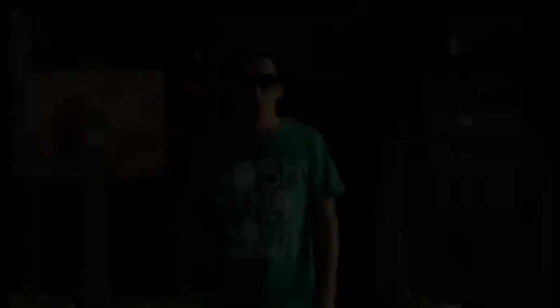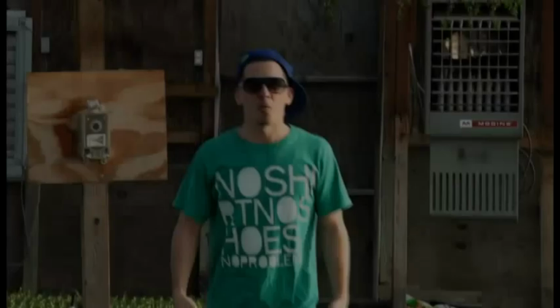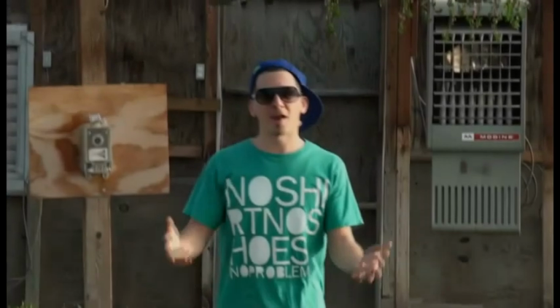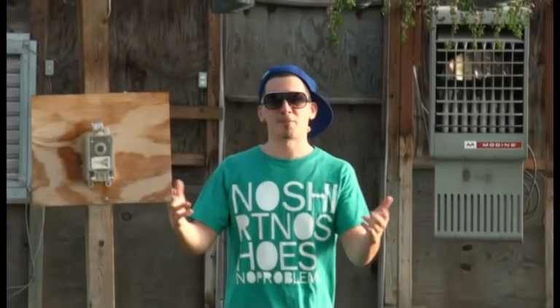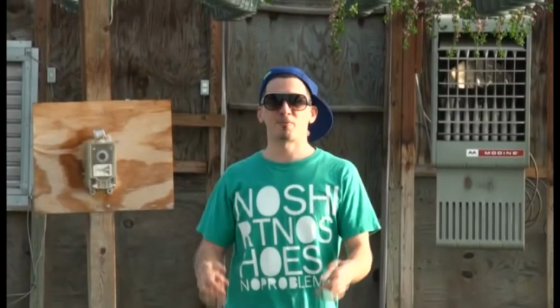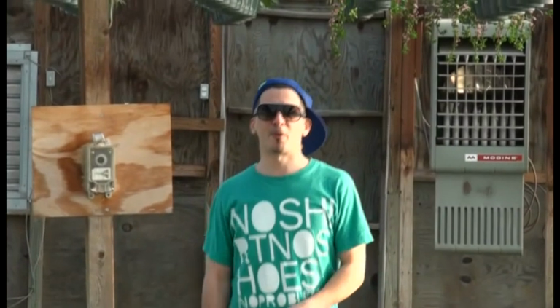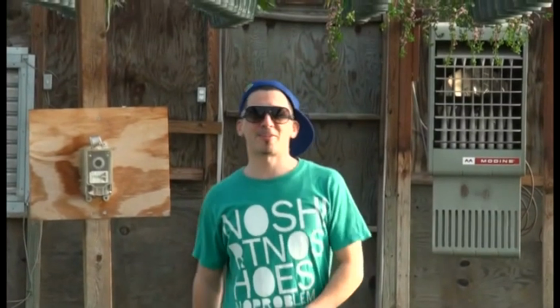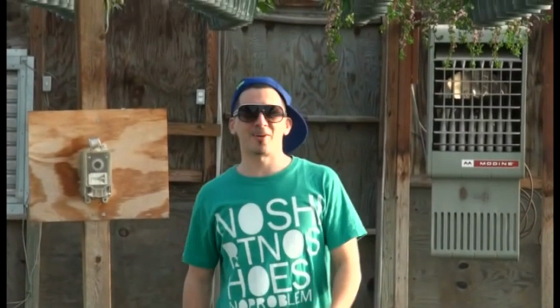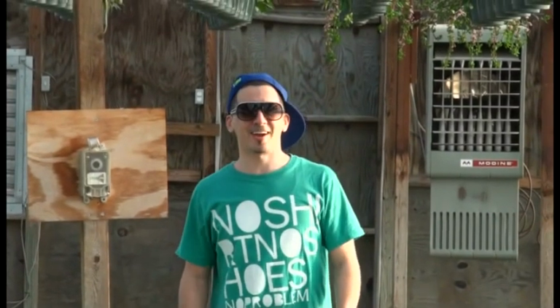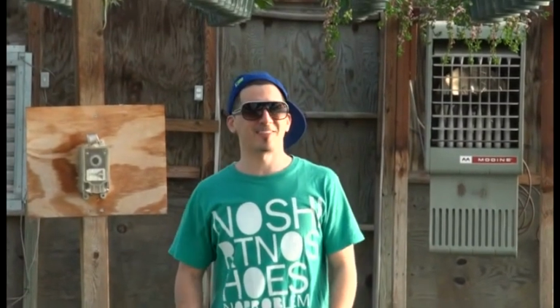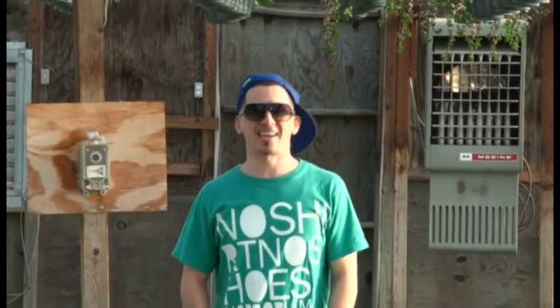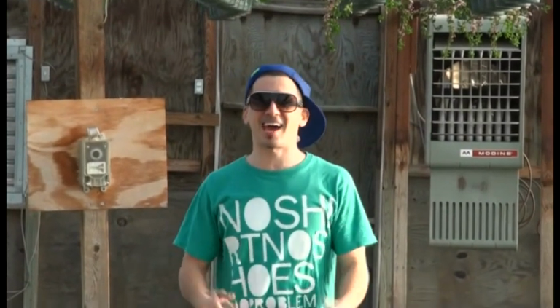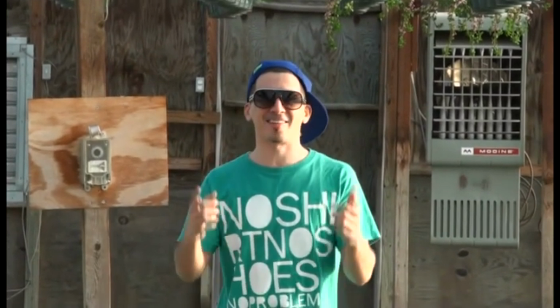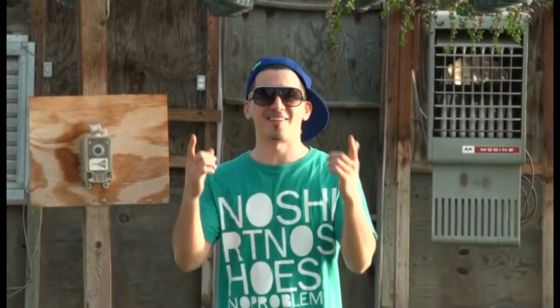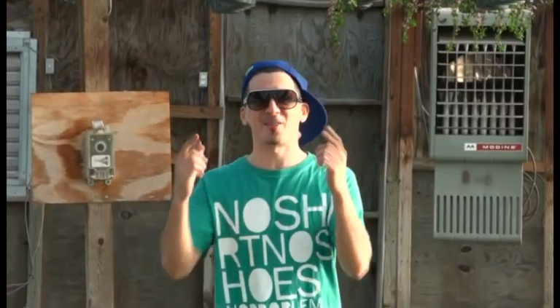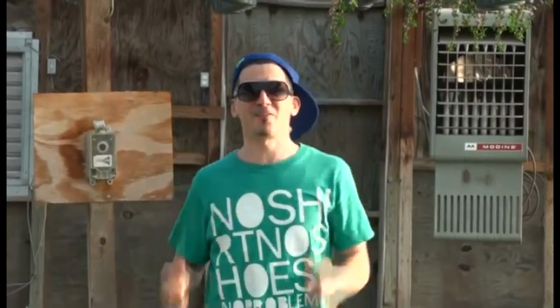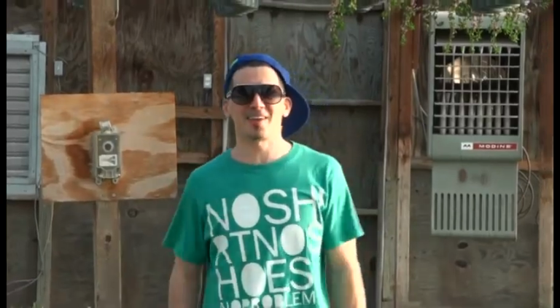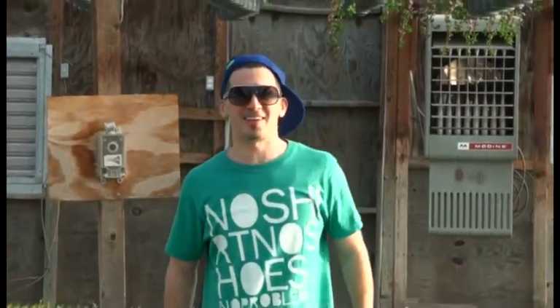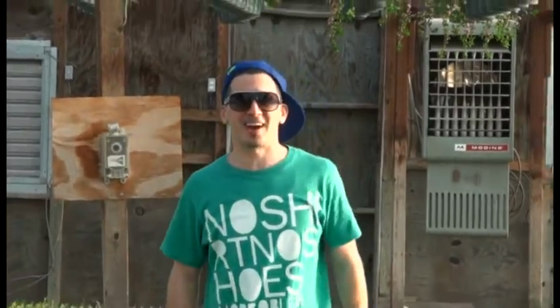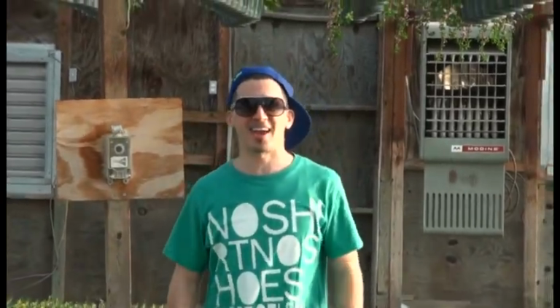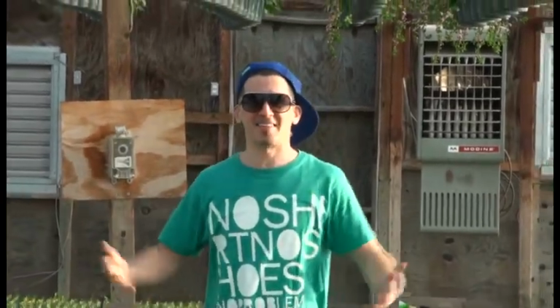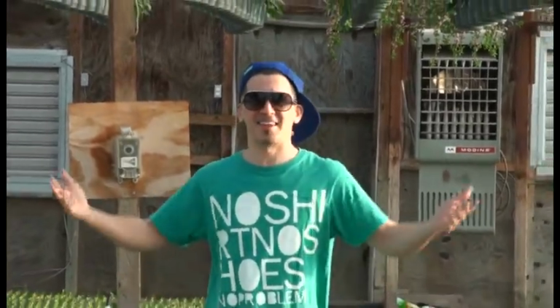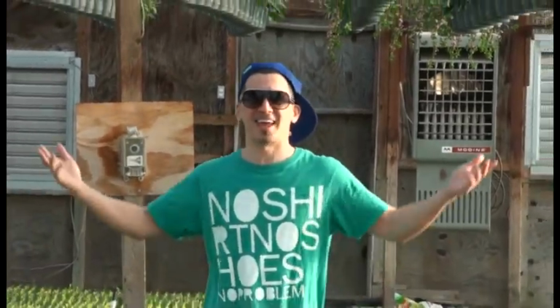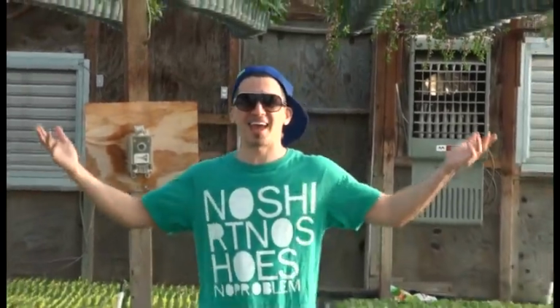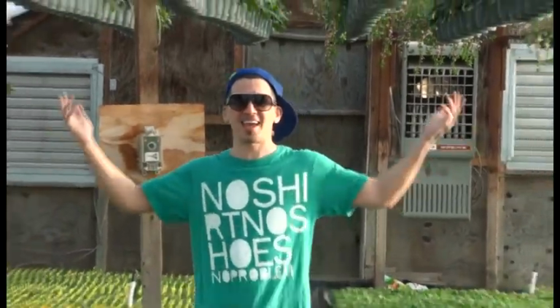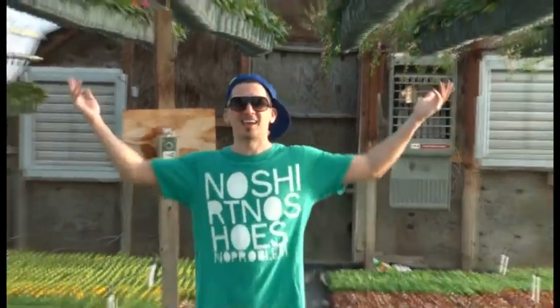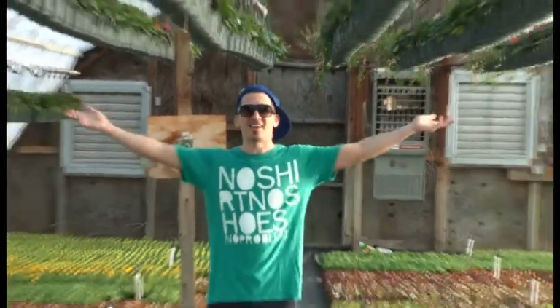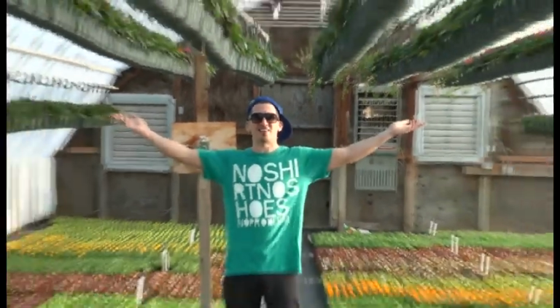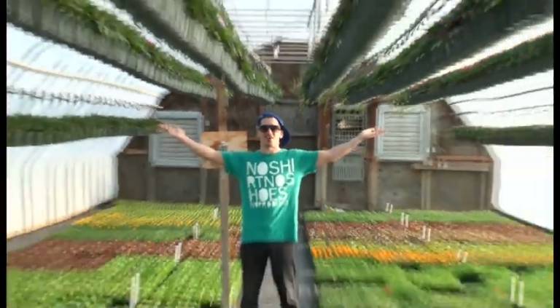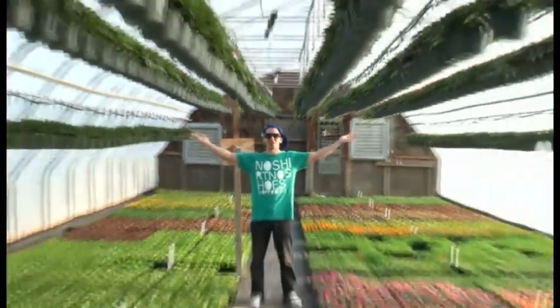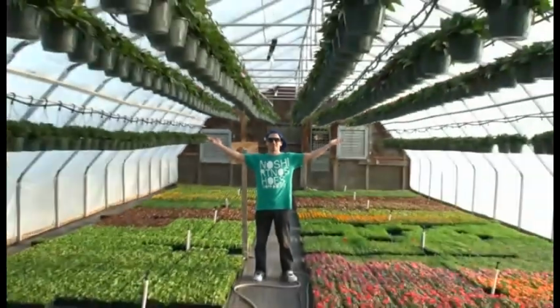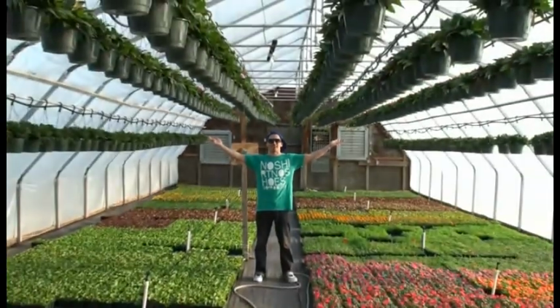What up, it's BoyzScore here. Check it out, it's another video and today is Earth Day.